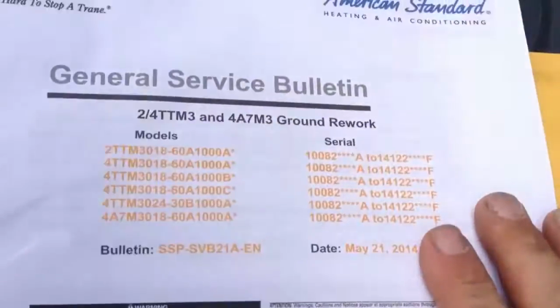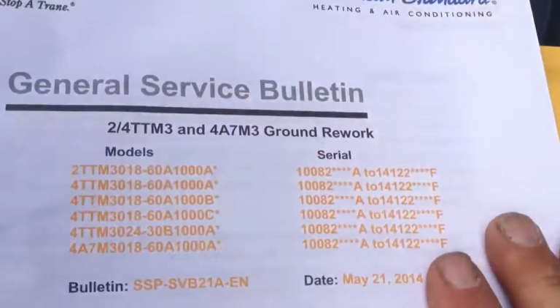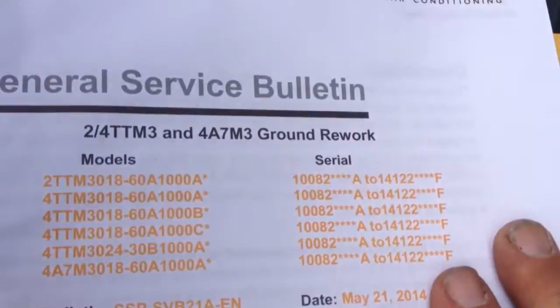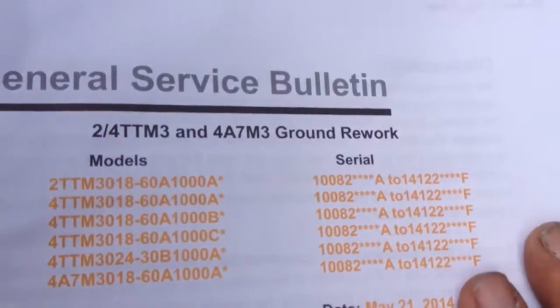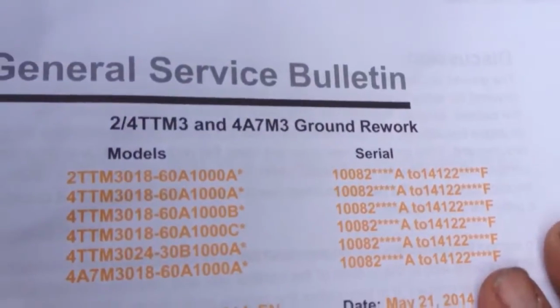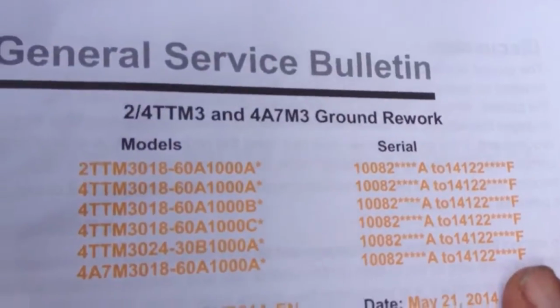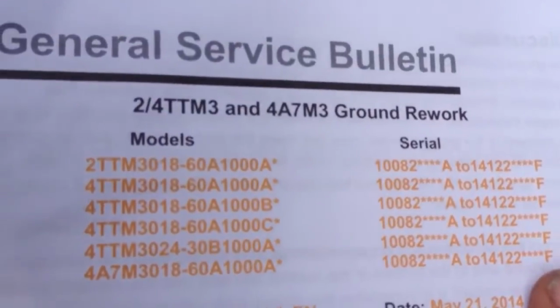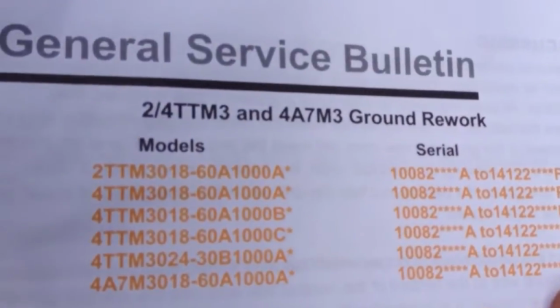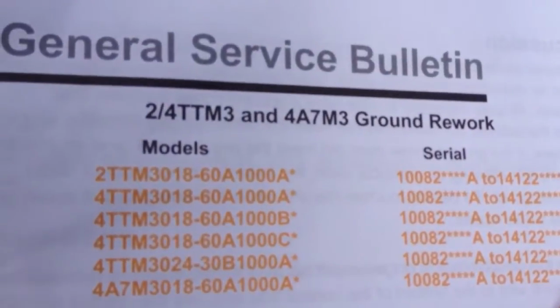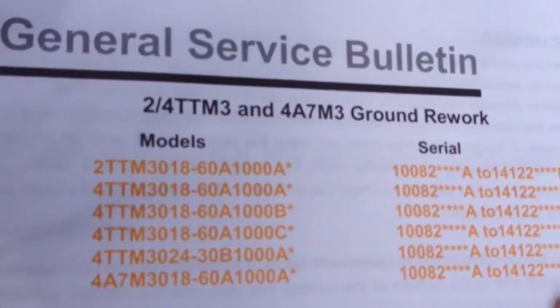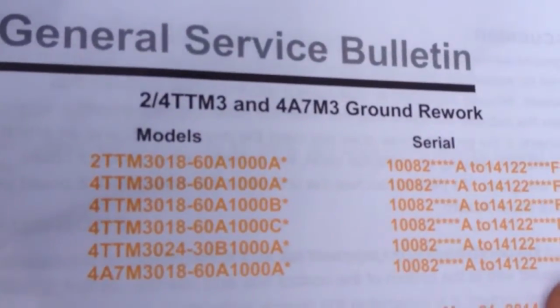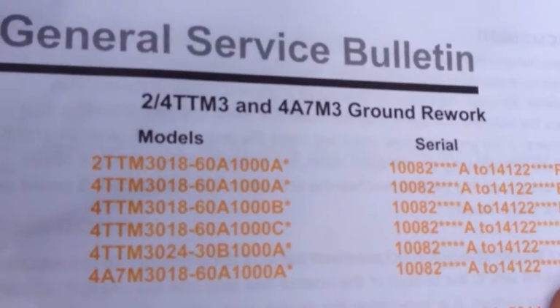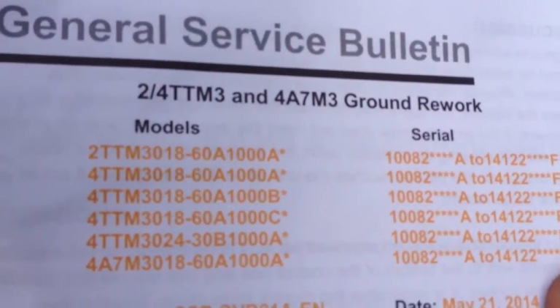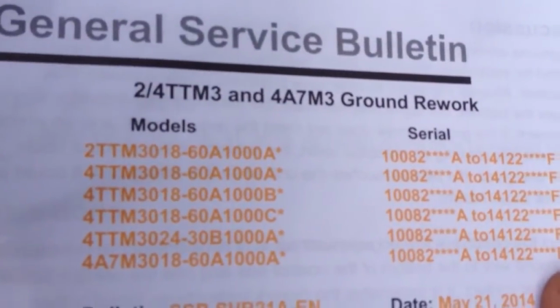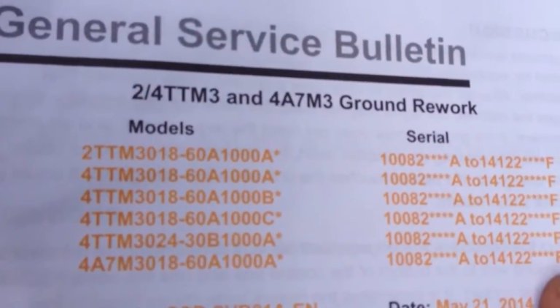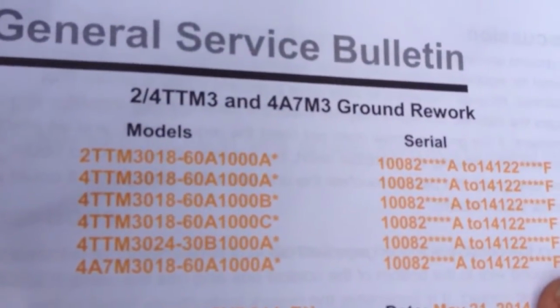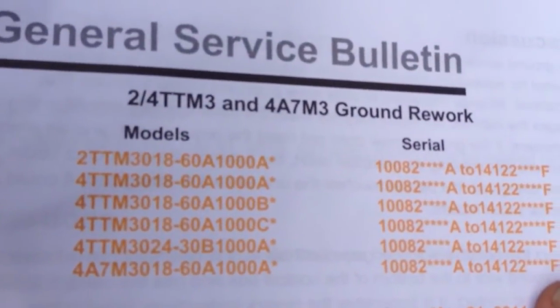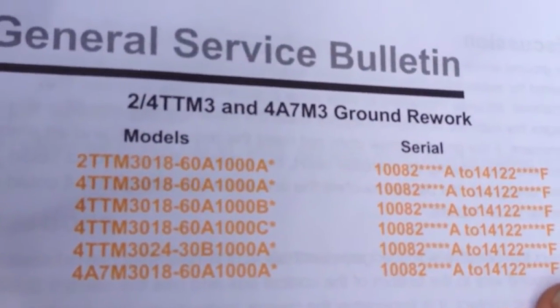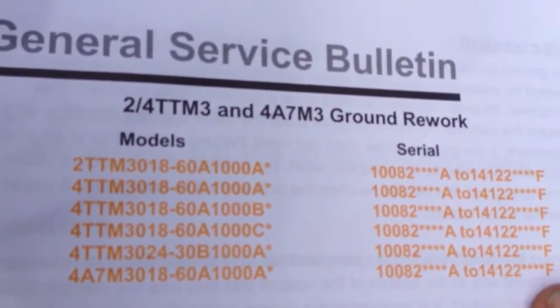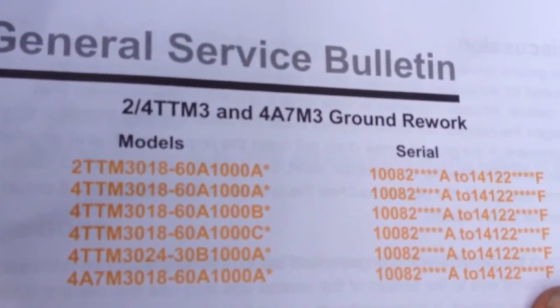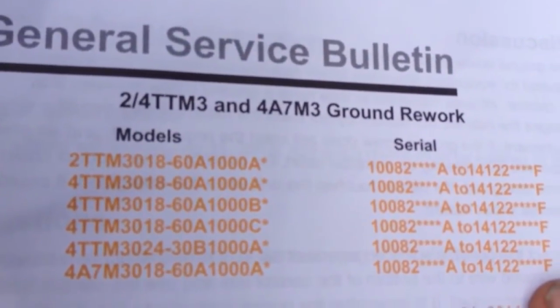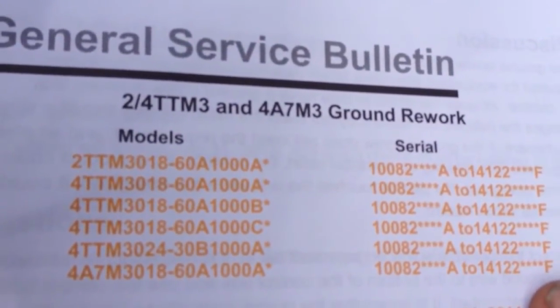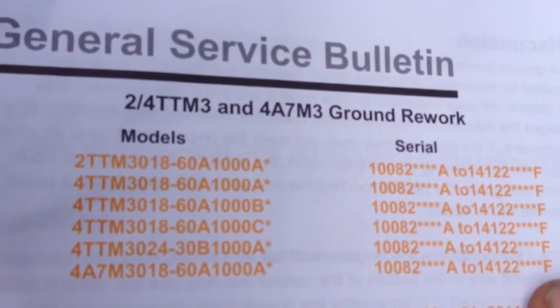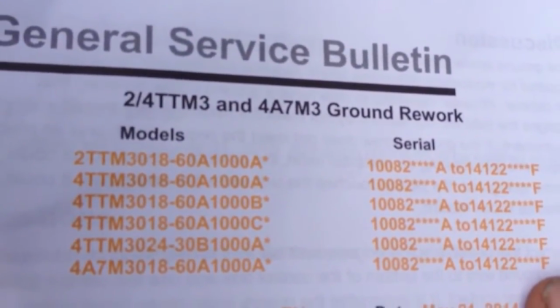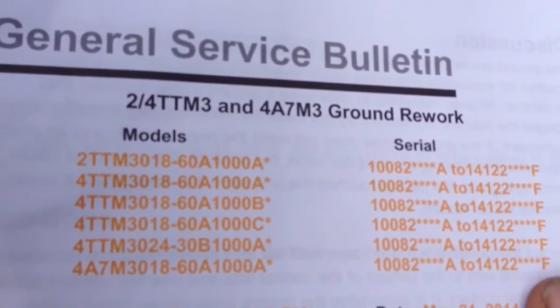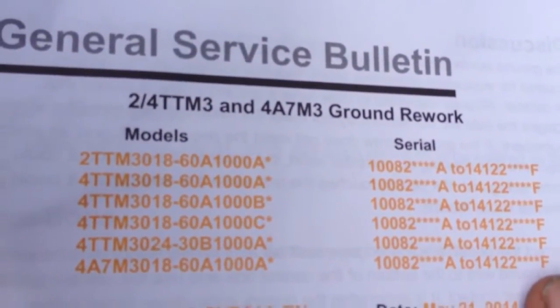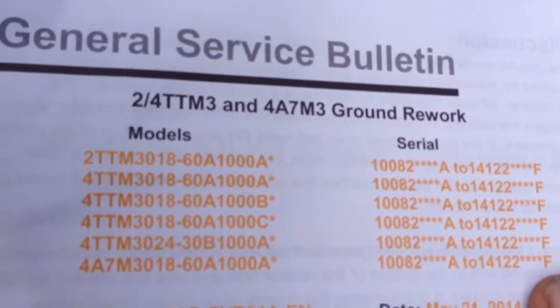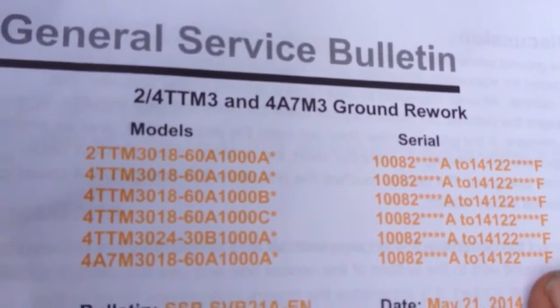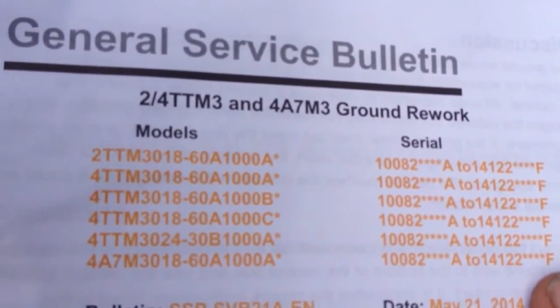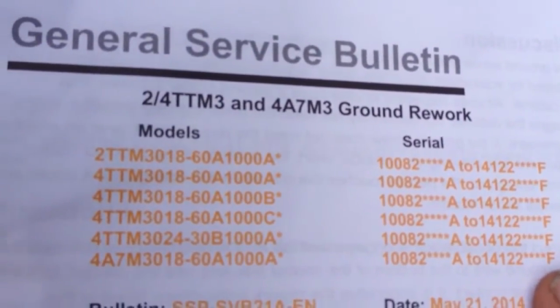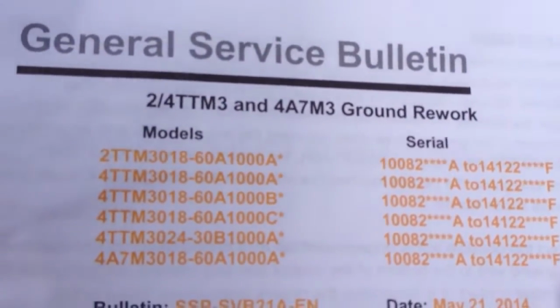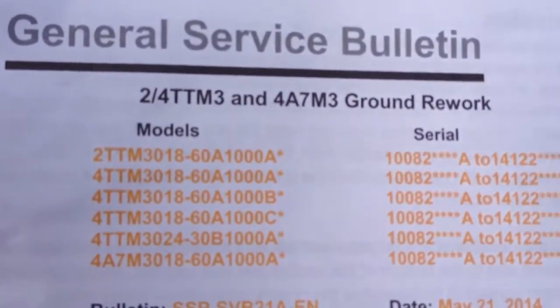These are the model numbers that this recall will take care of, so let's get started.